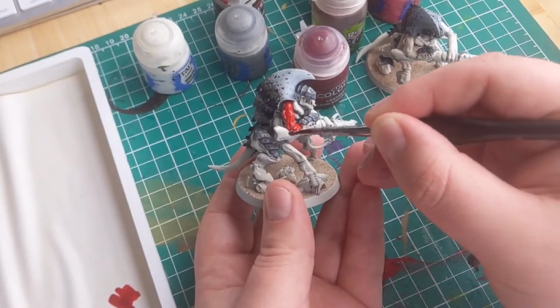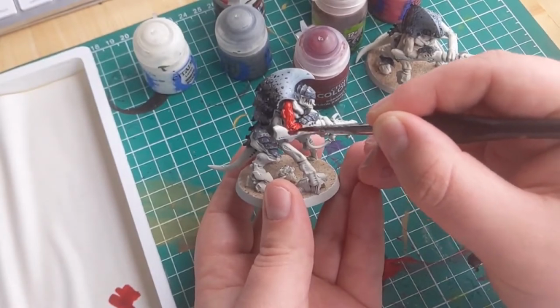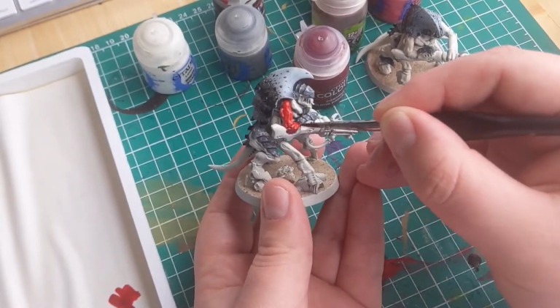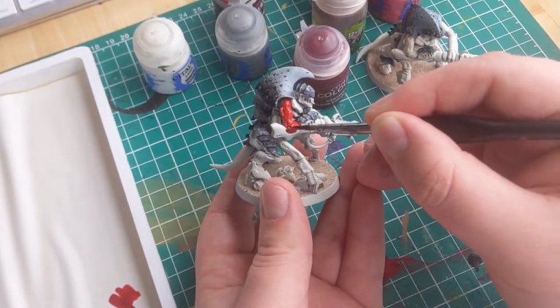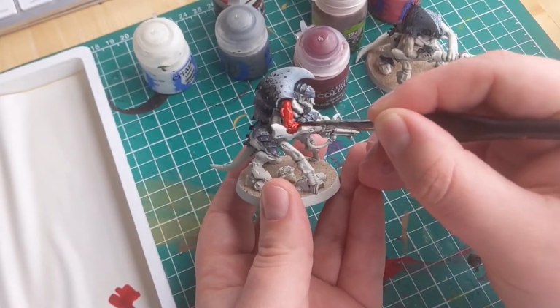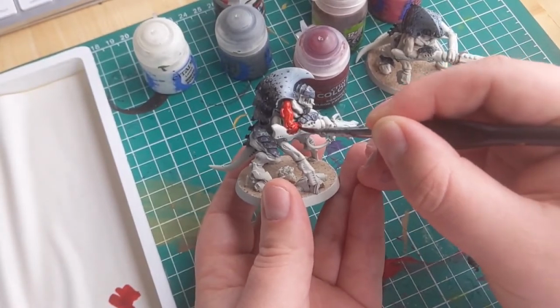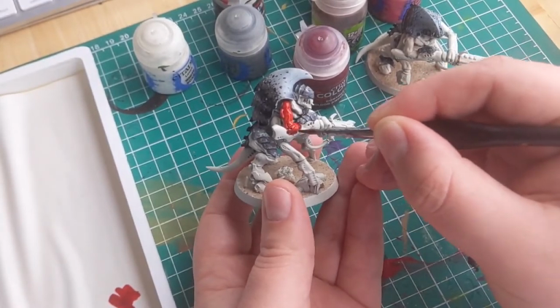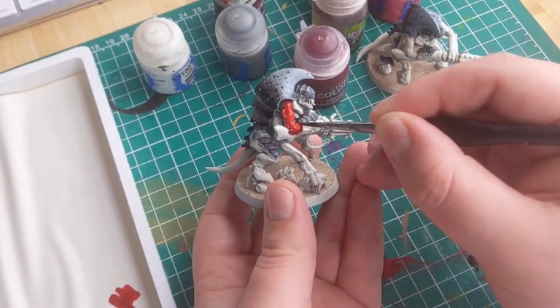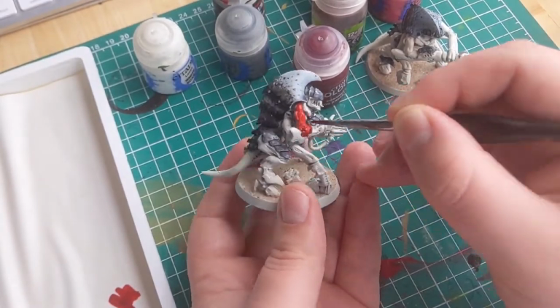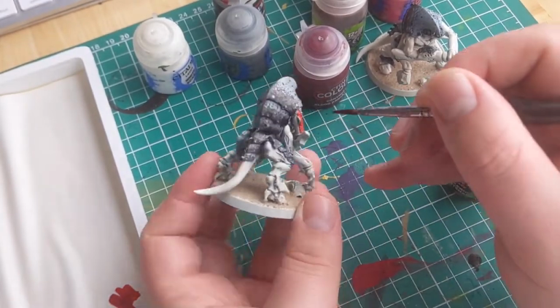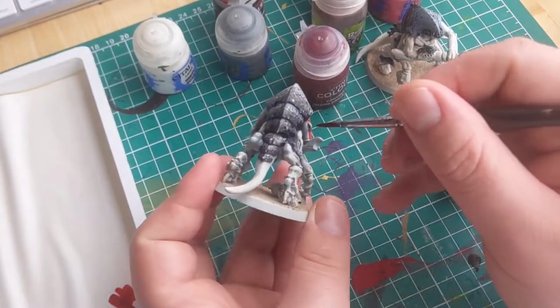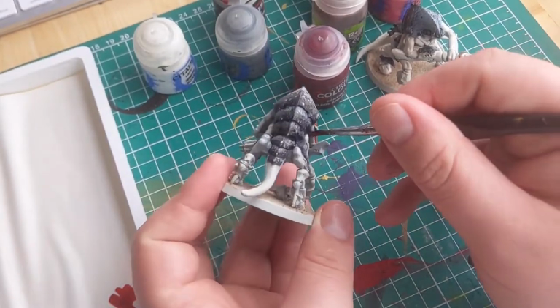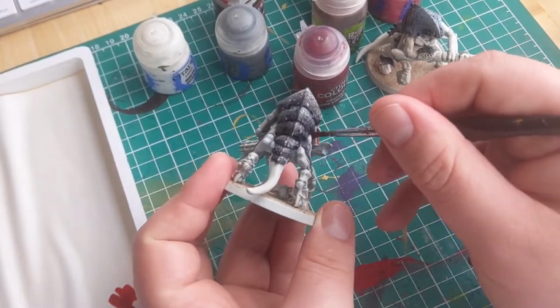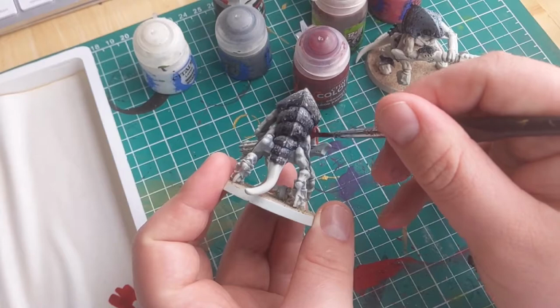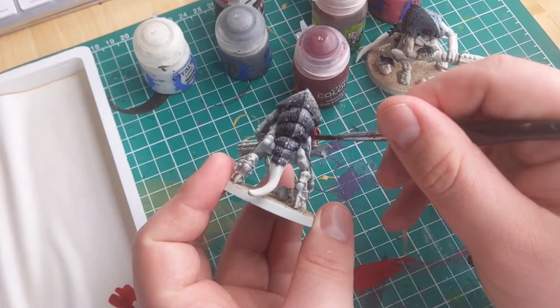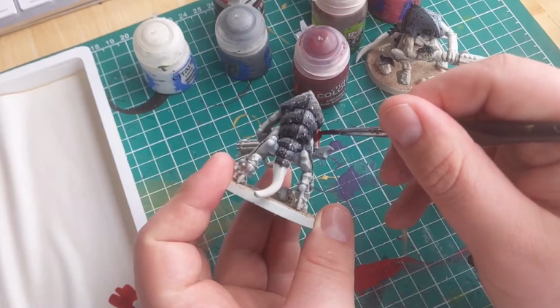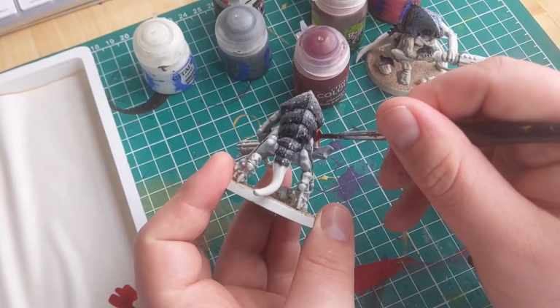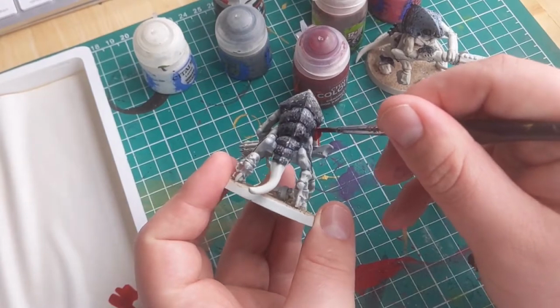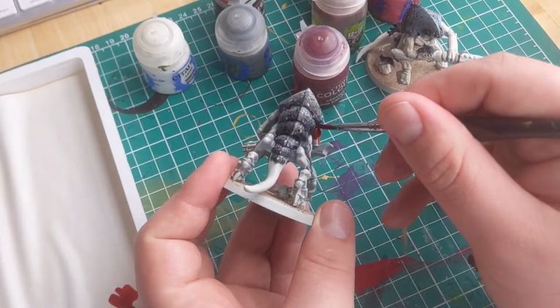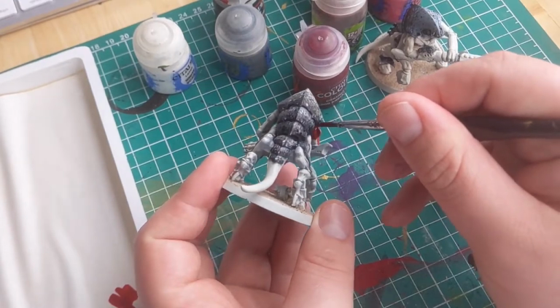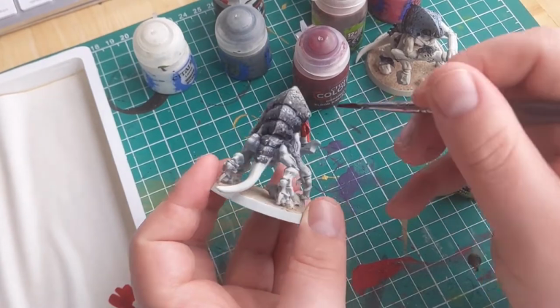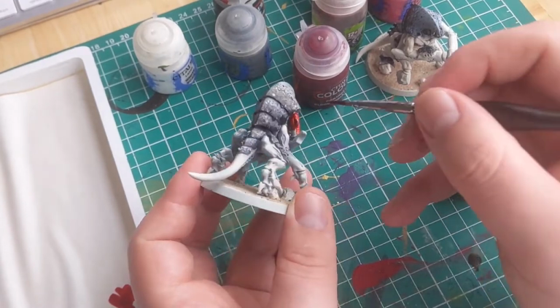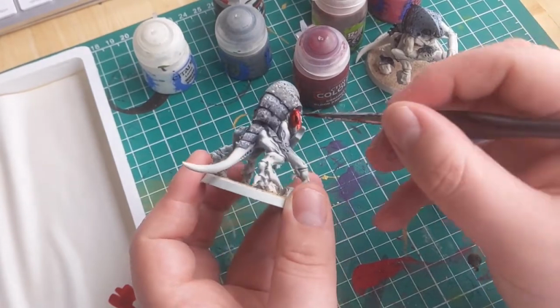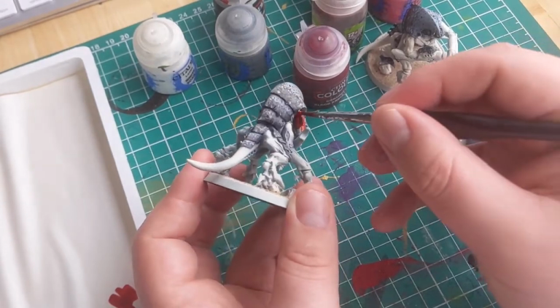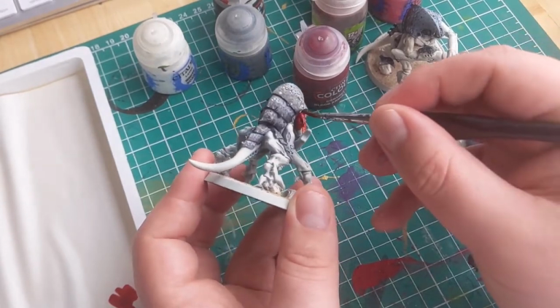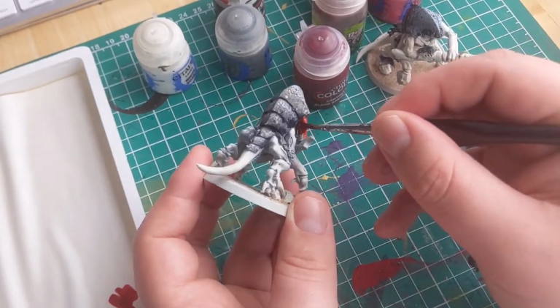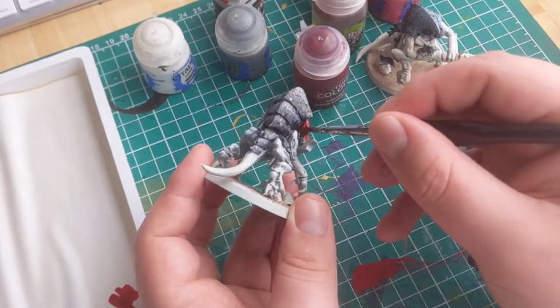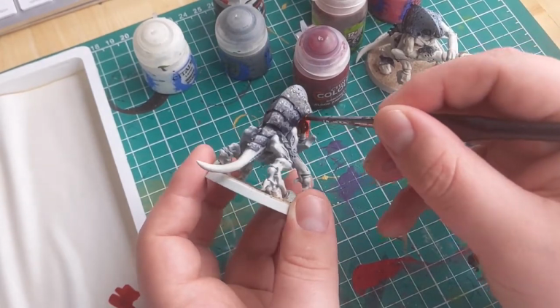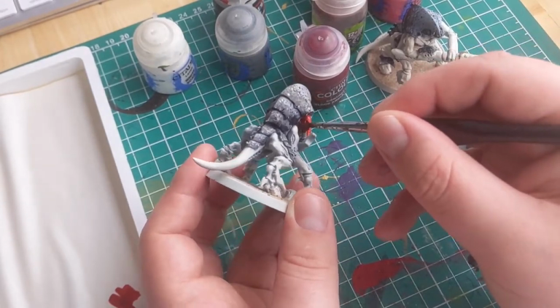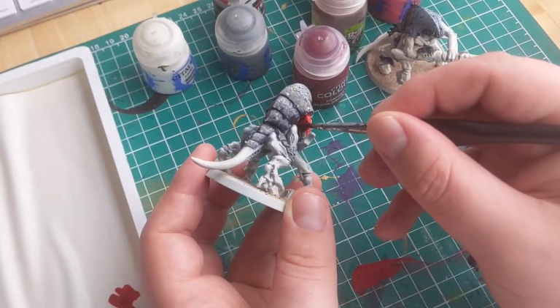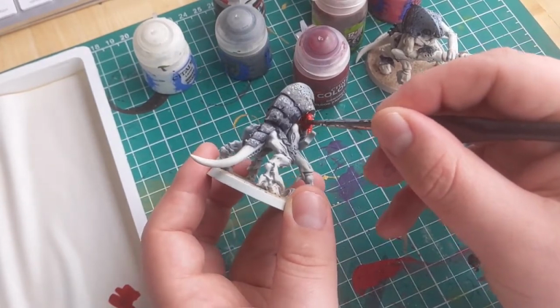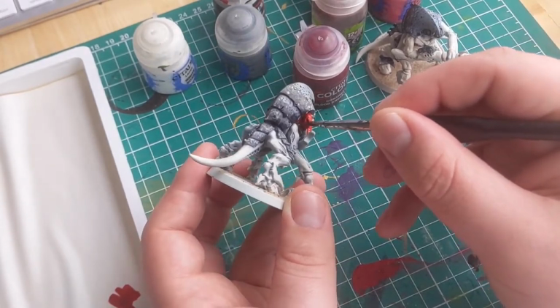If you don't have contrast paints, a red of your choice will work just fine. I would suggest either Mephiston Red or Corn Red.